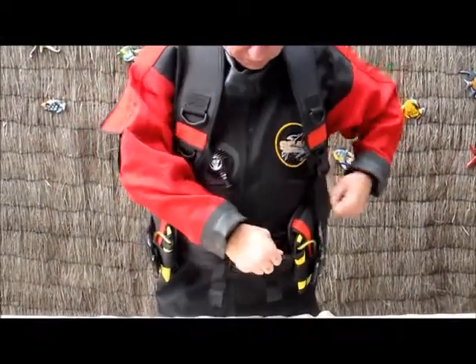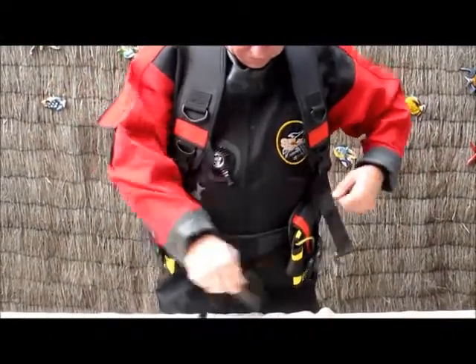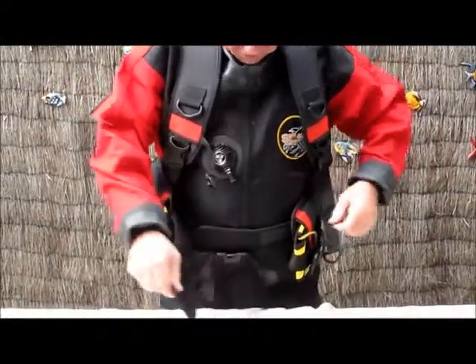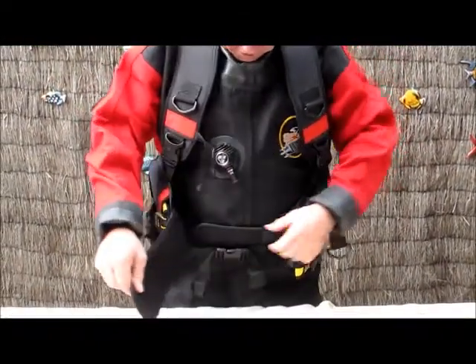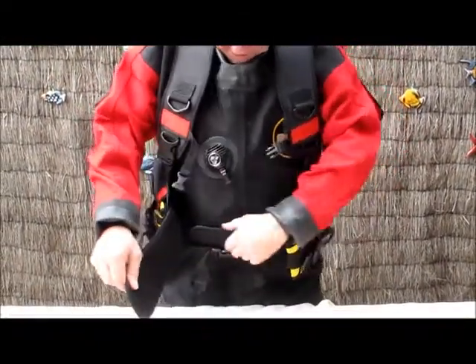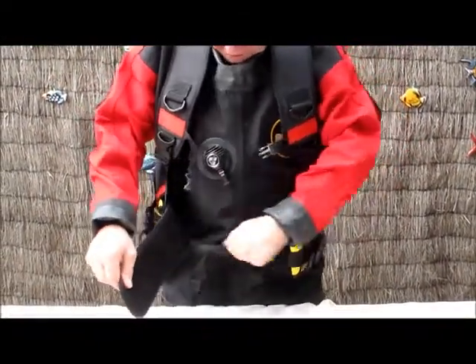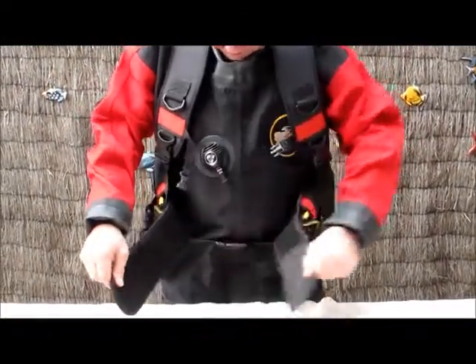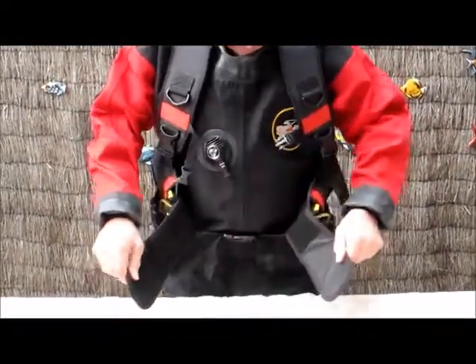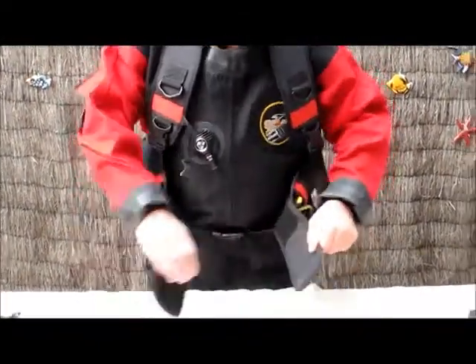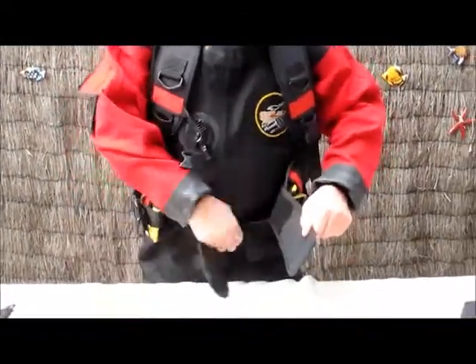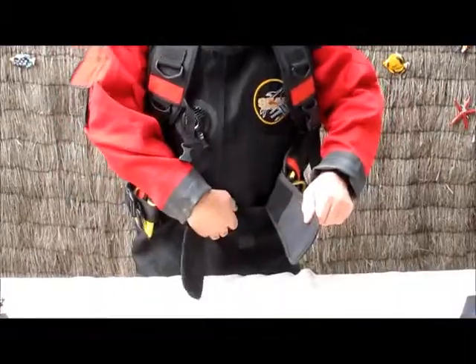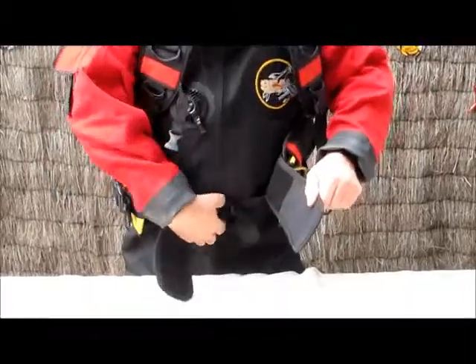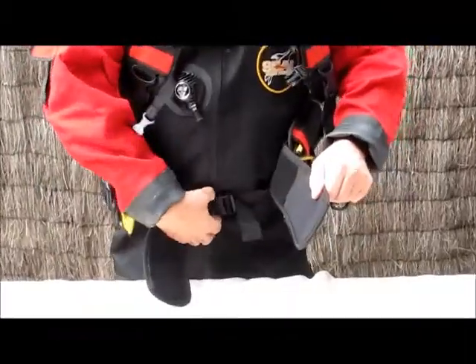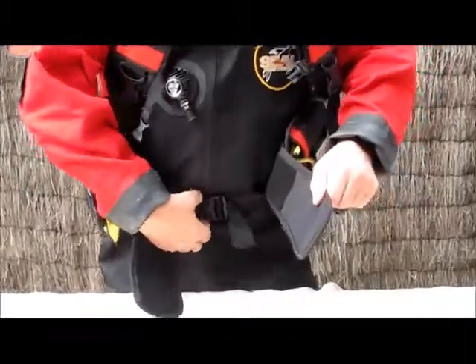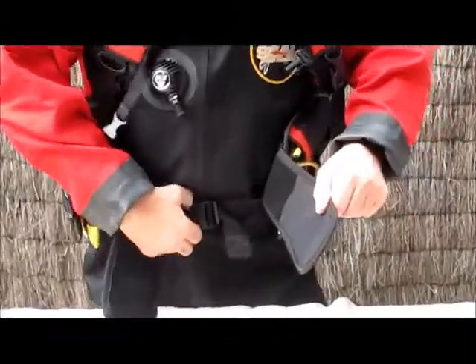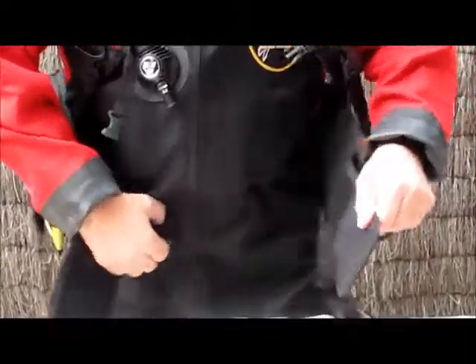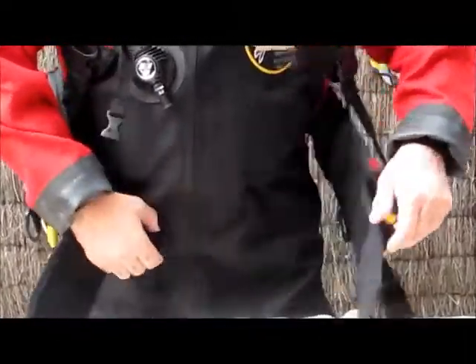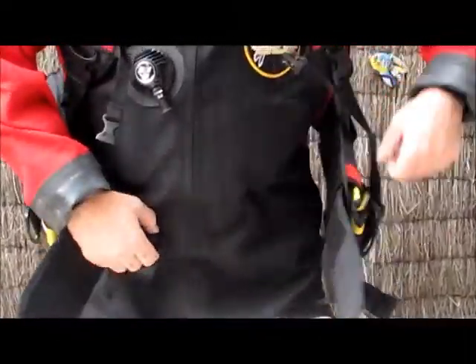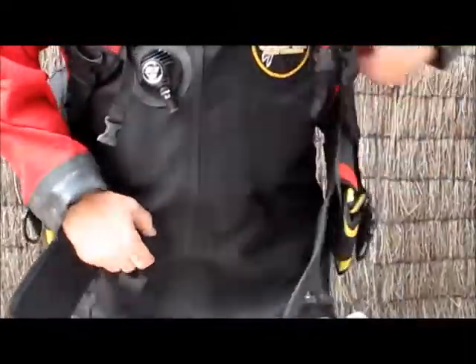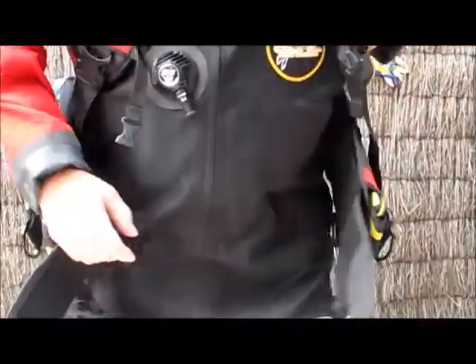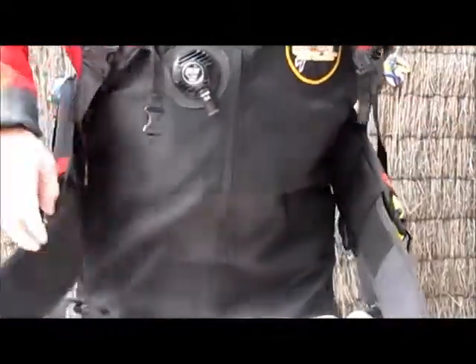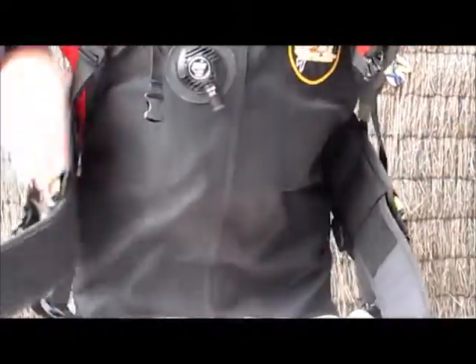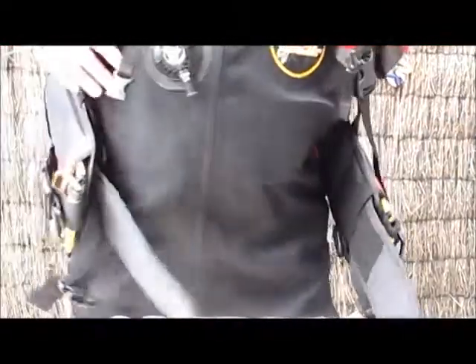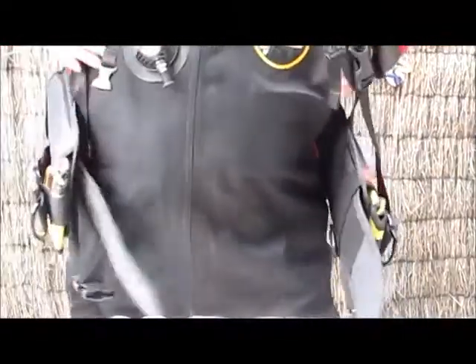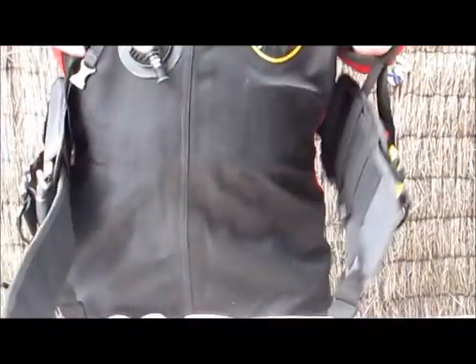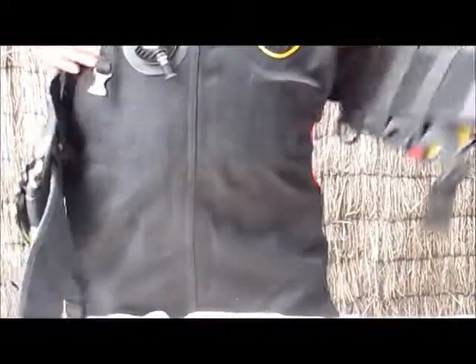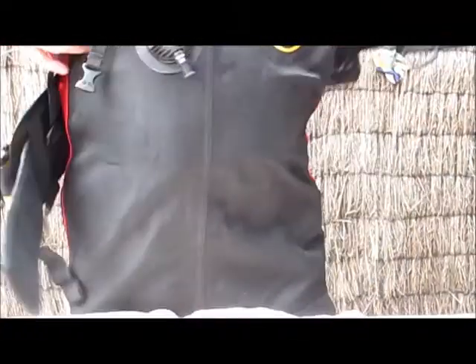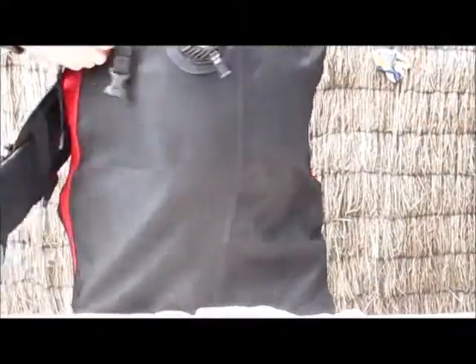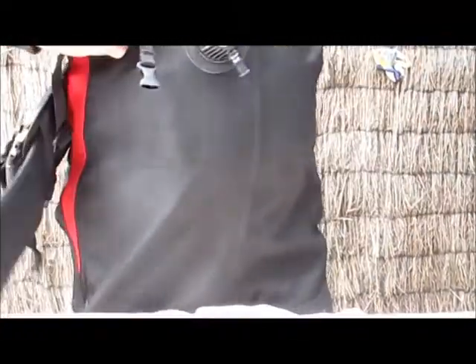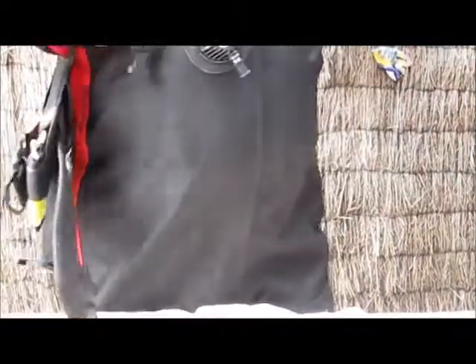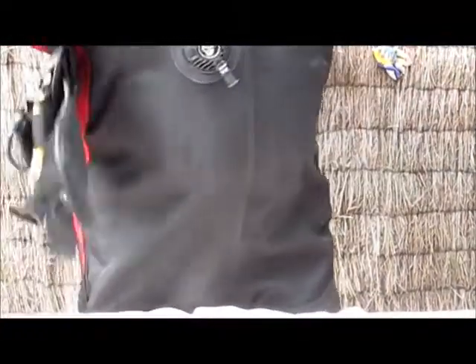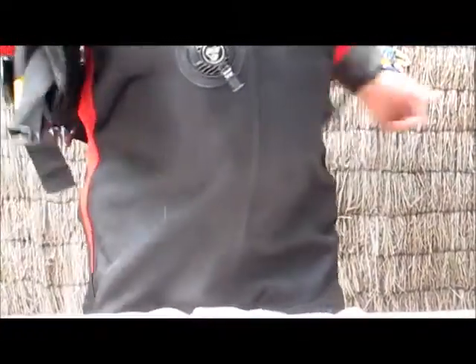You can release the harness extremely easily and slip it out.